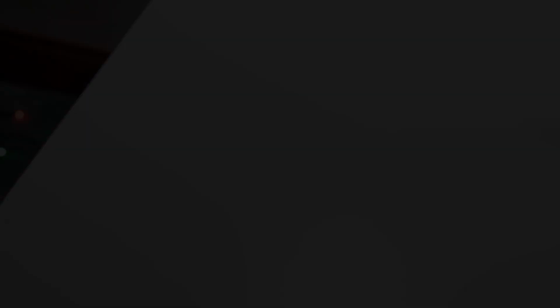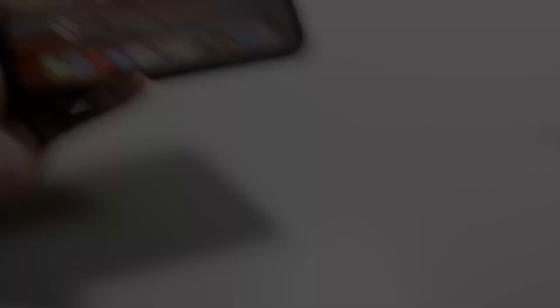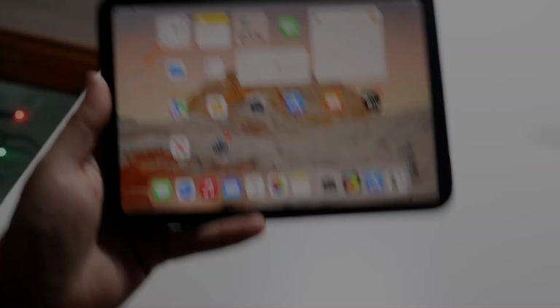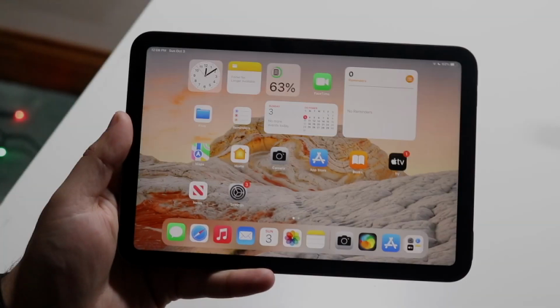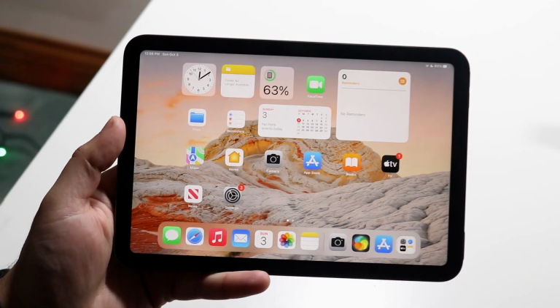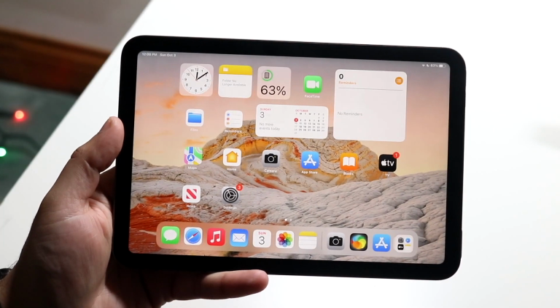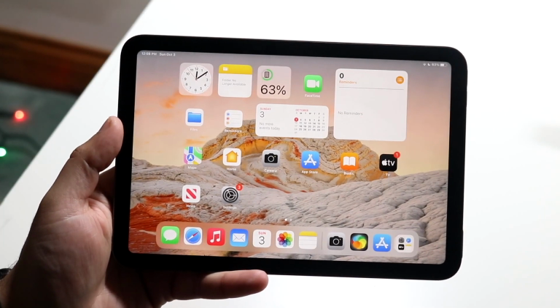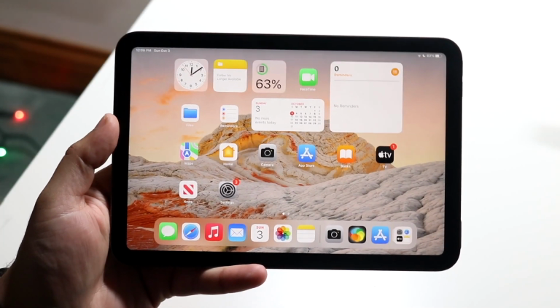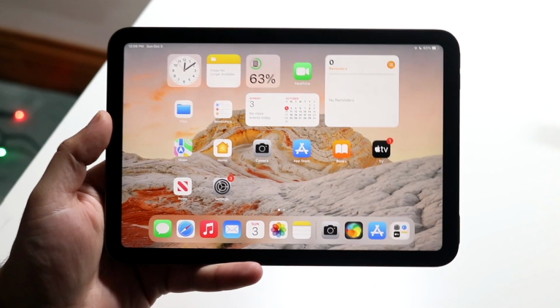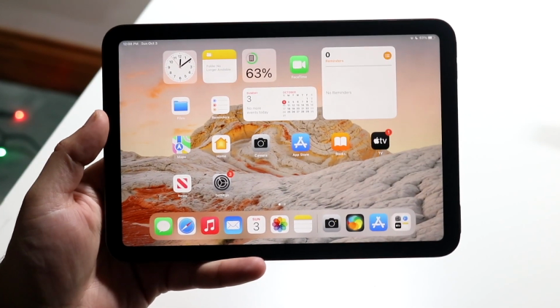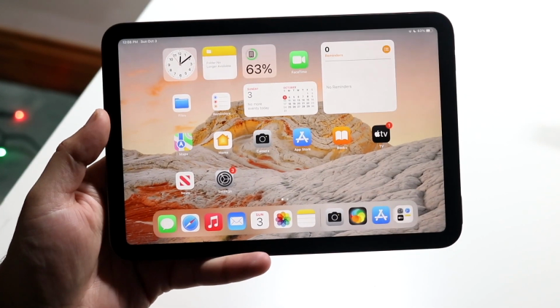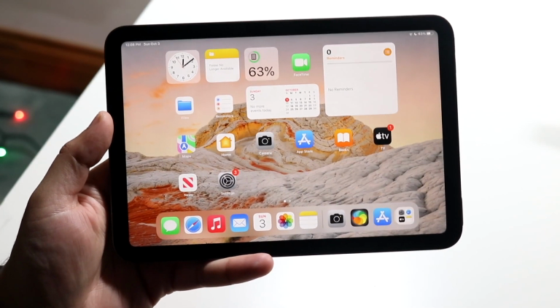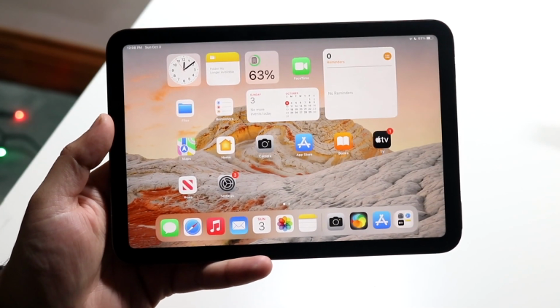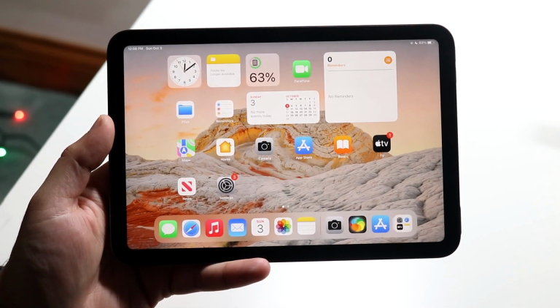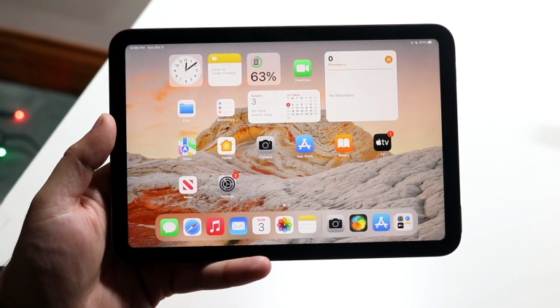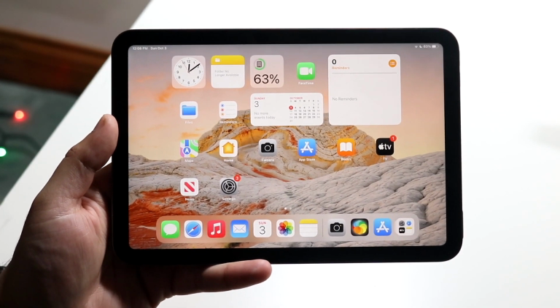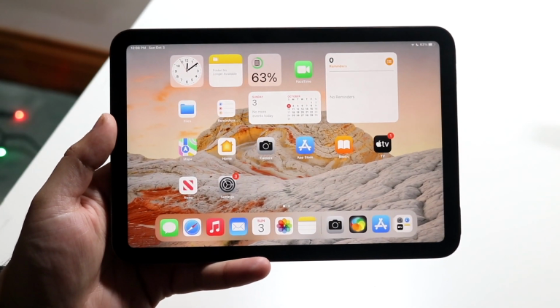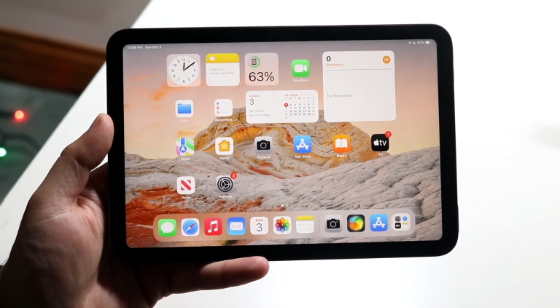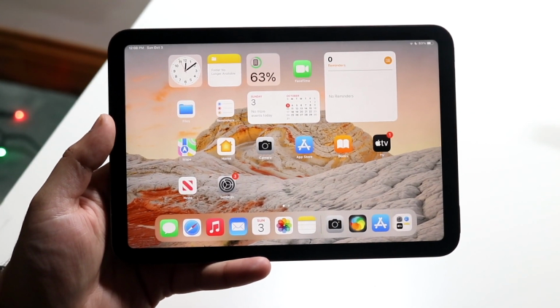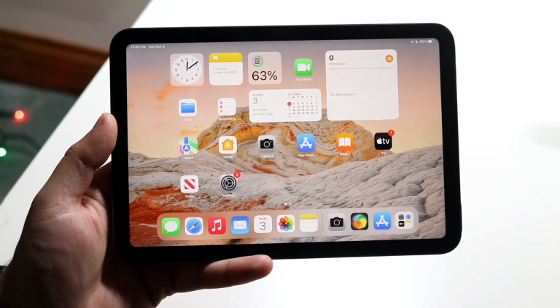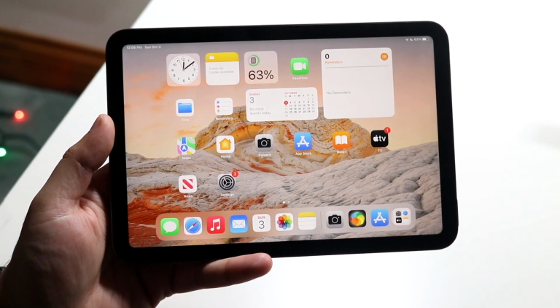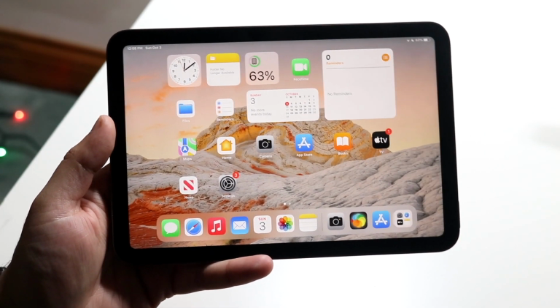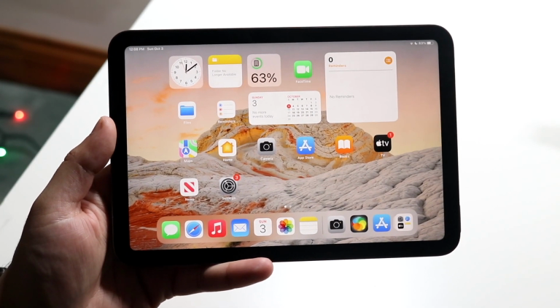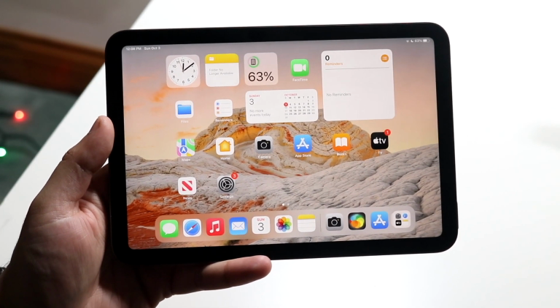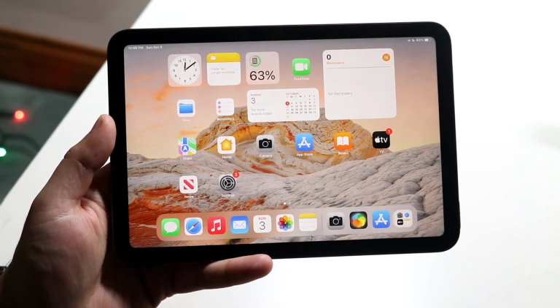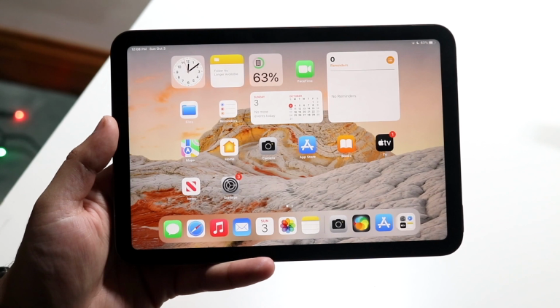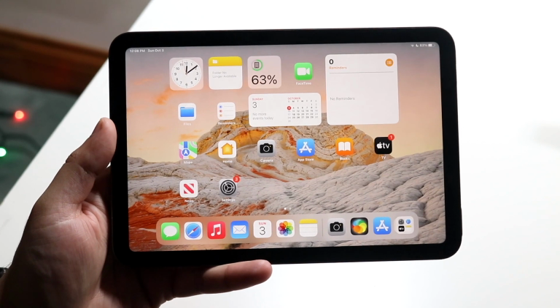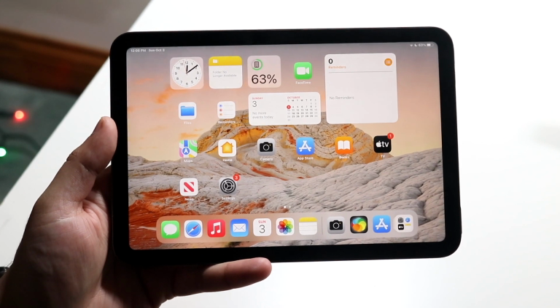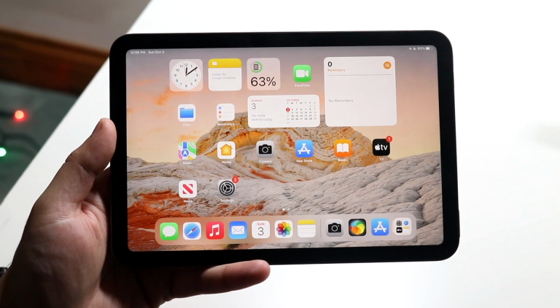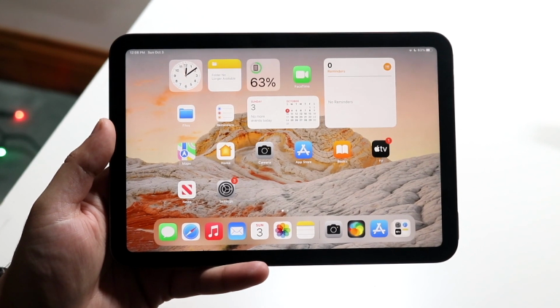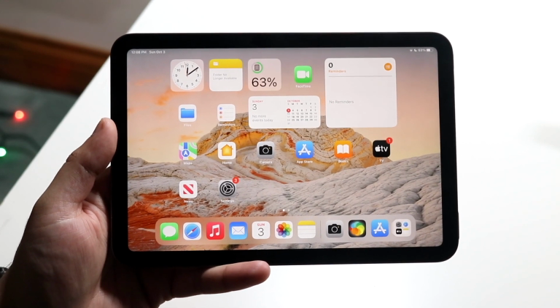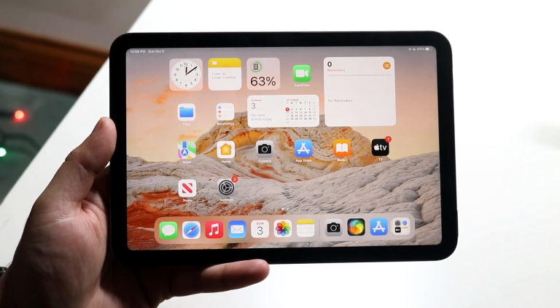Welcome back everyone. You may be in a position where you want to clear the RAM on your iPad Mini 6. The process is extremely easy.